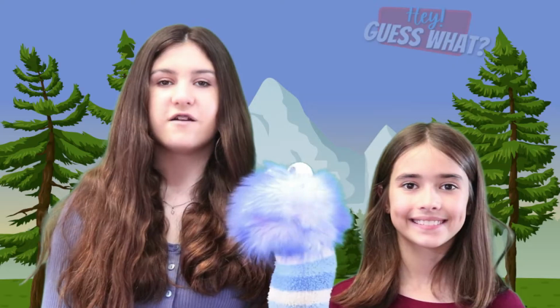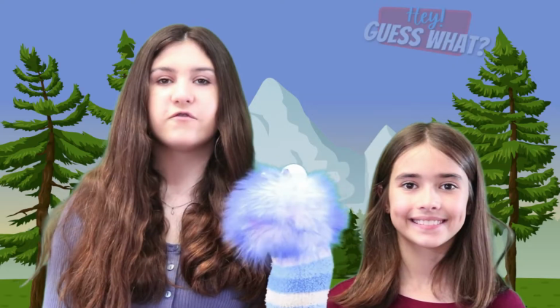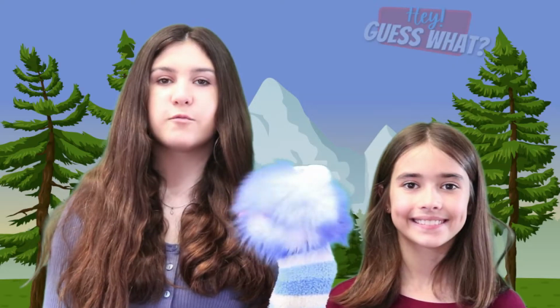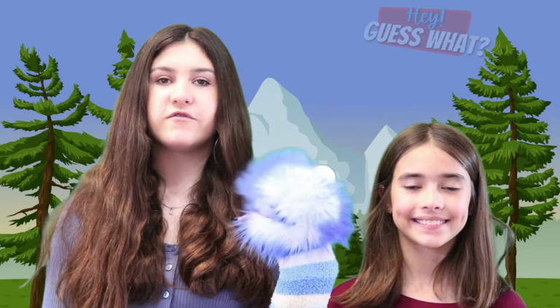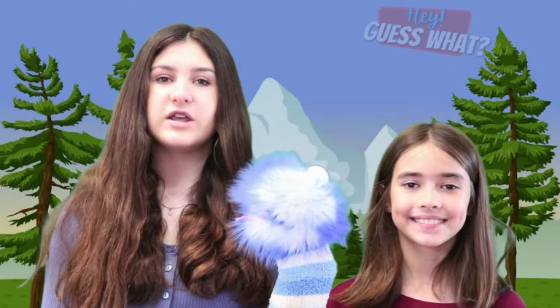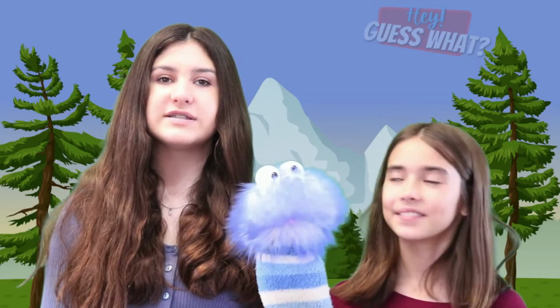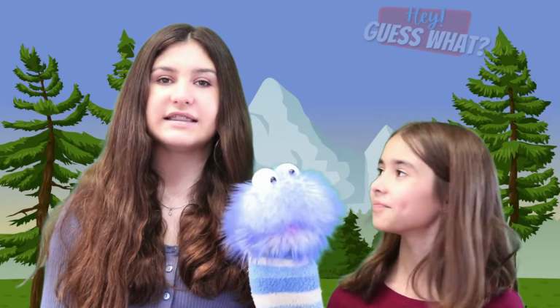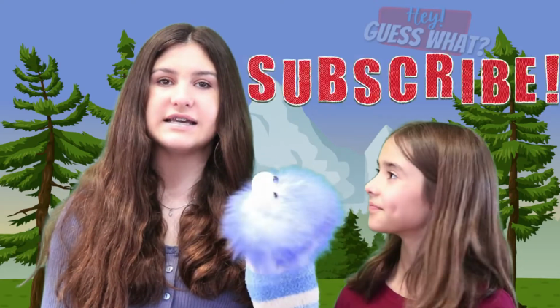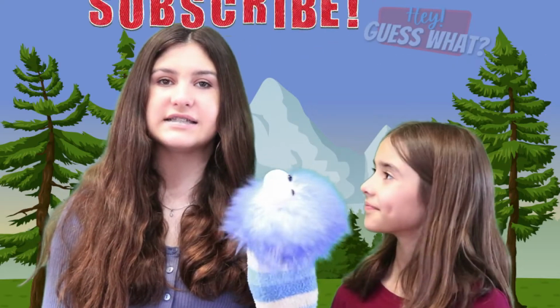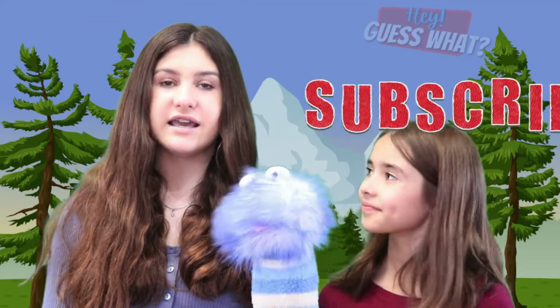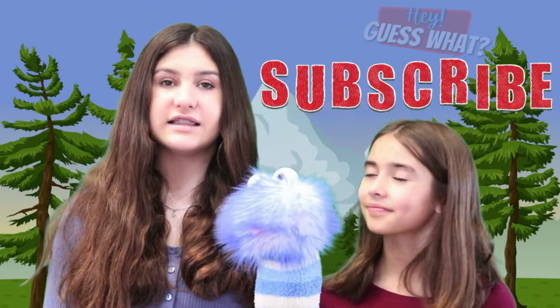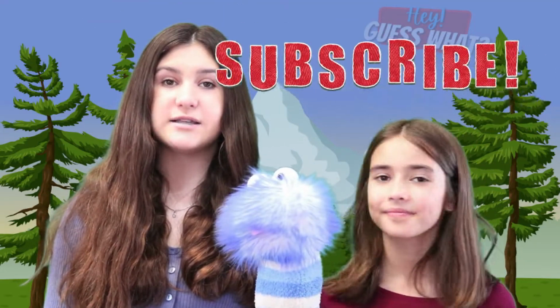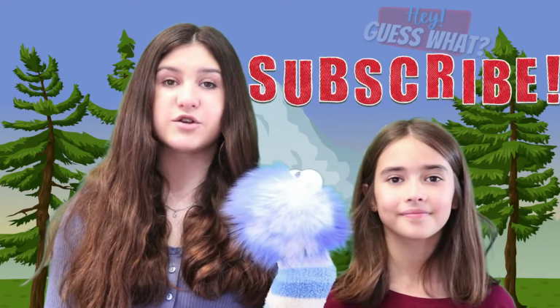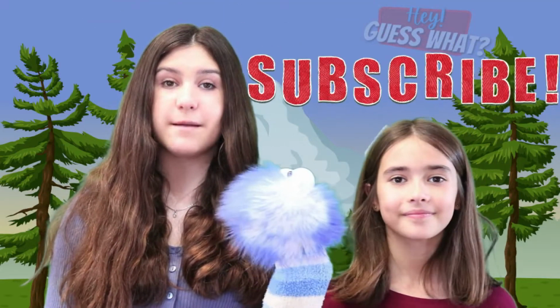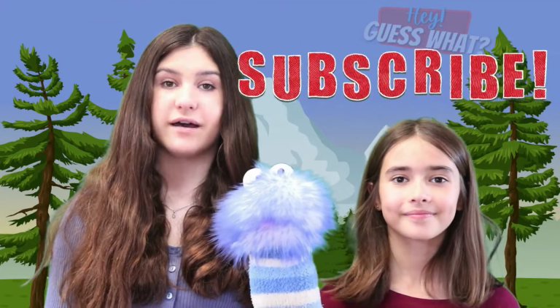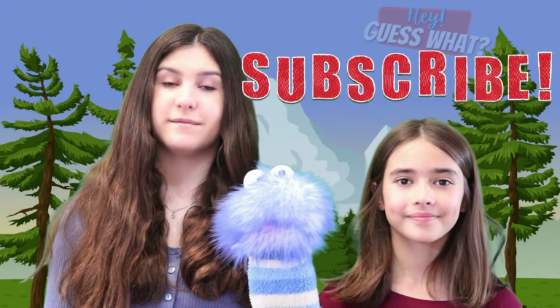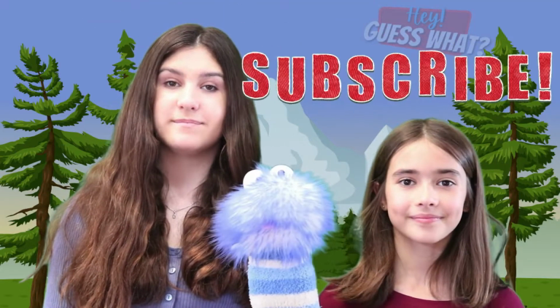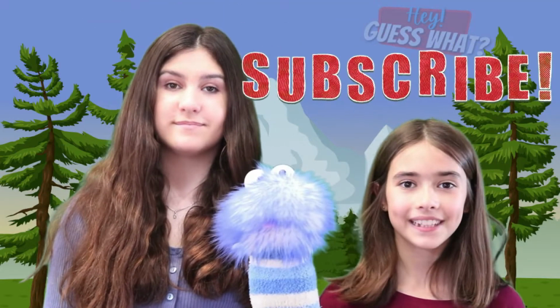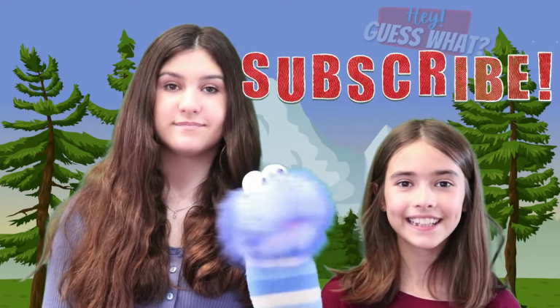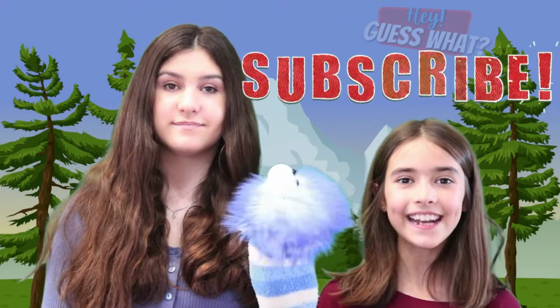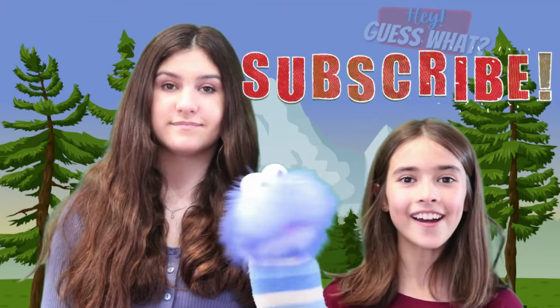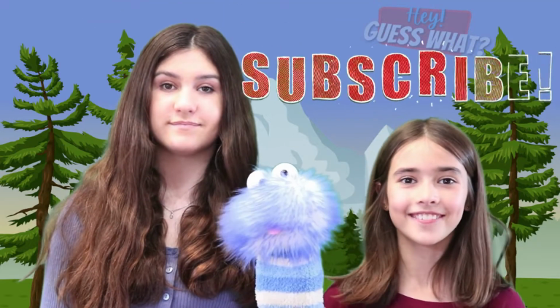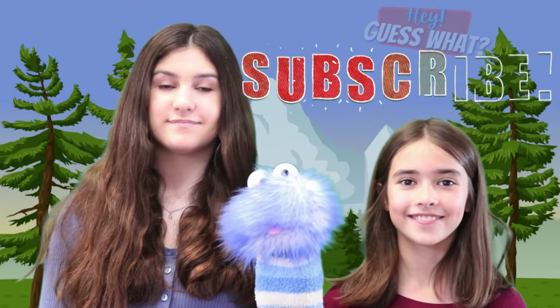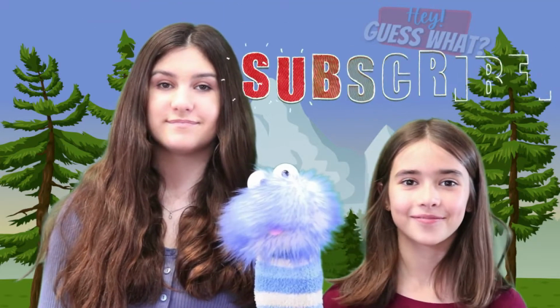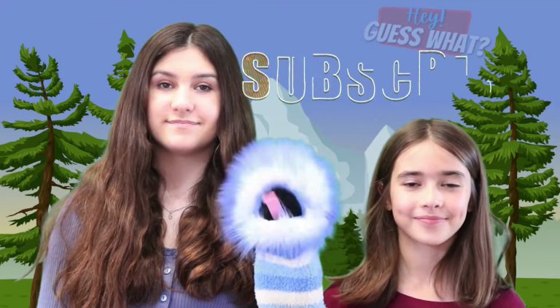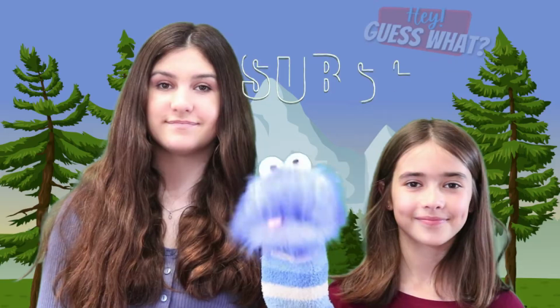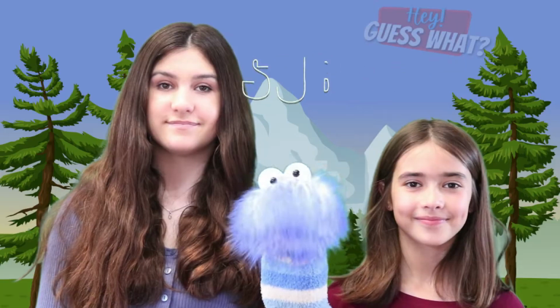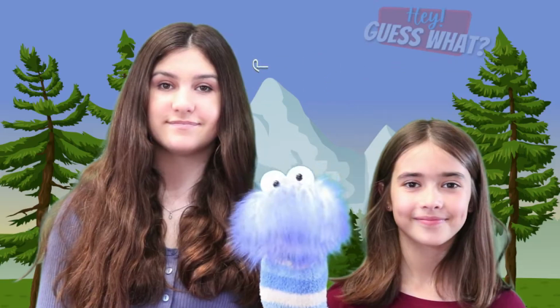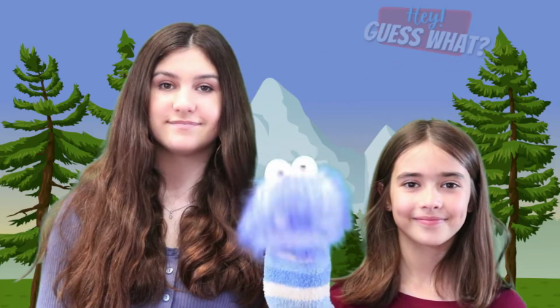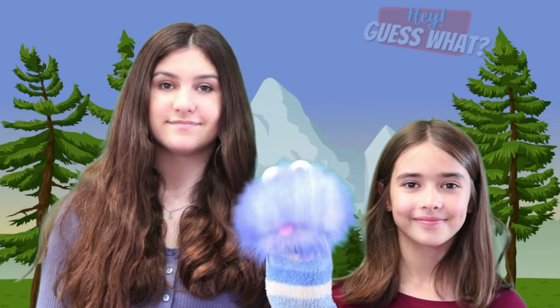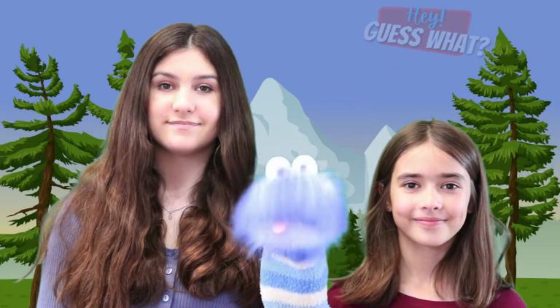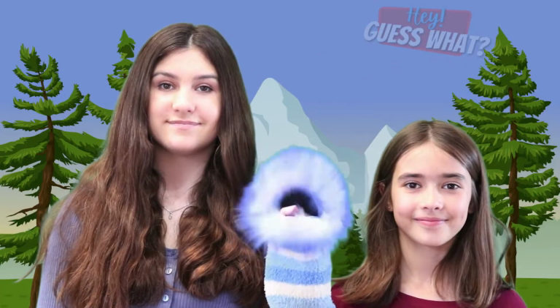For more videos like this, hit the subscribe button. Click it now, right now.